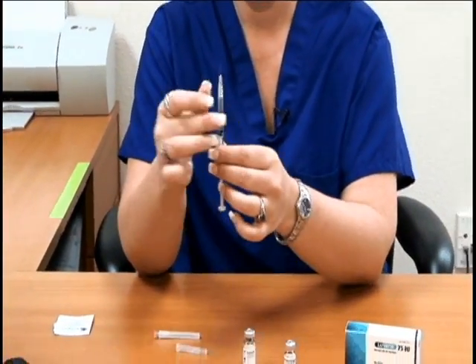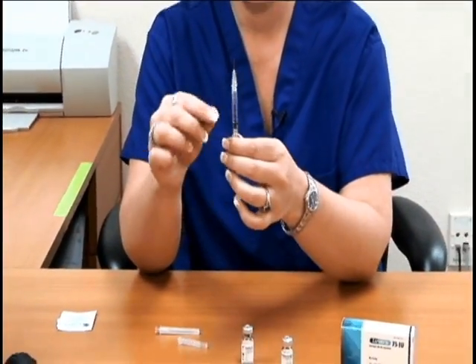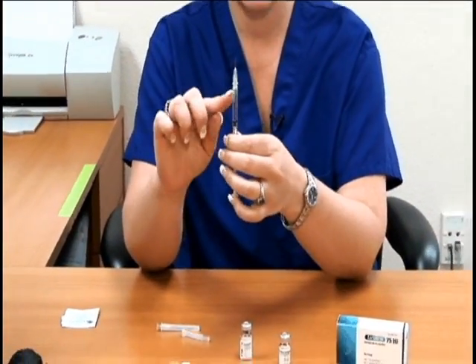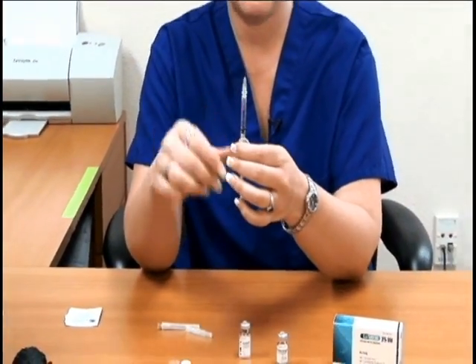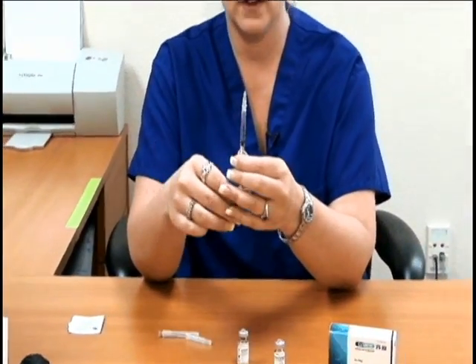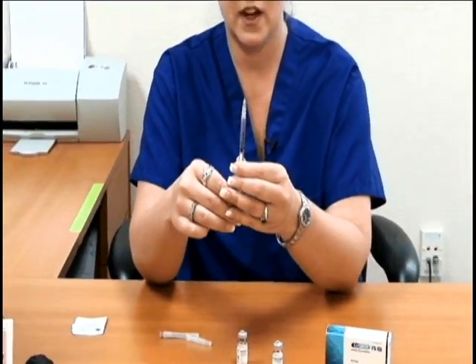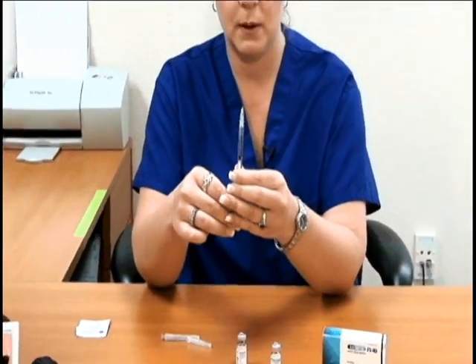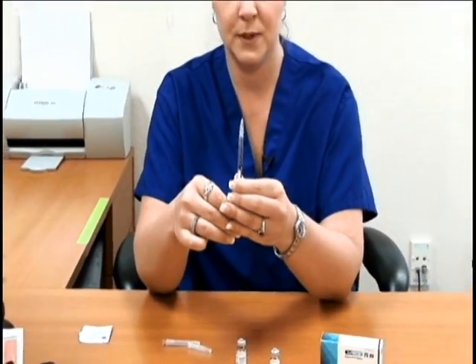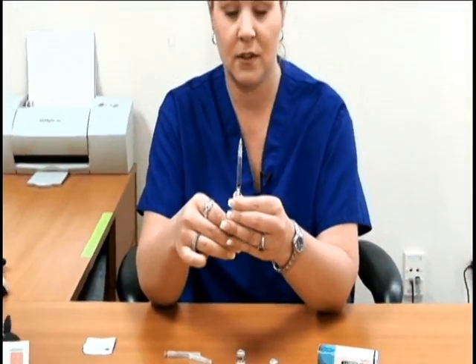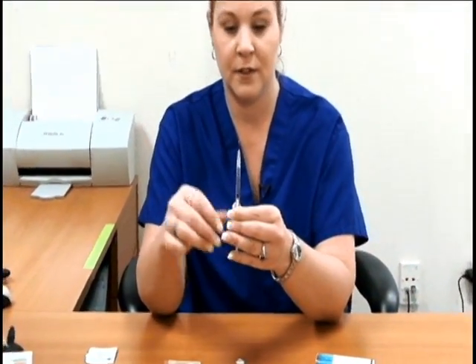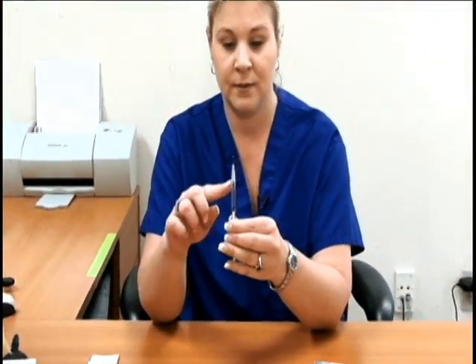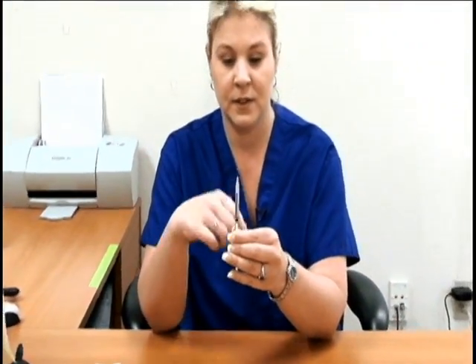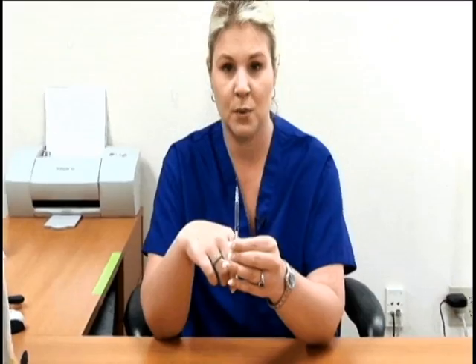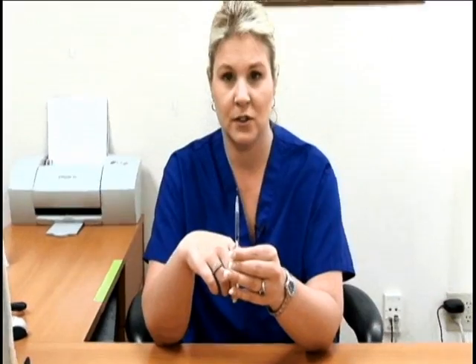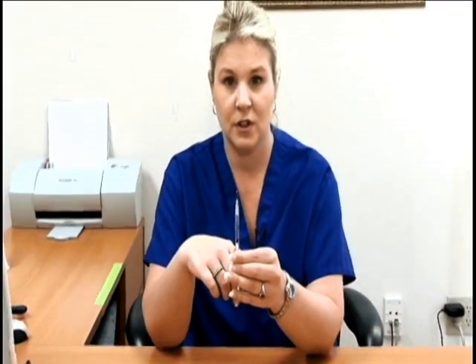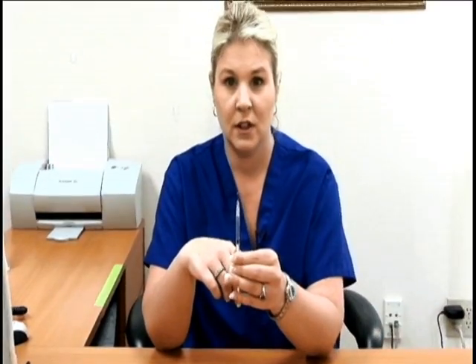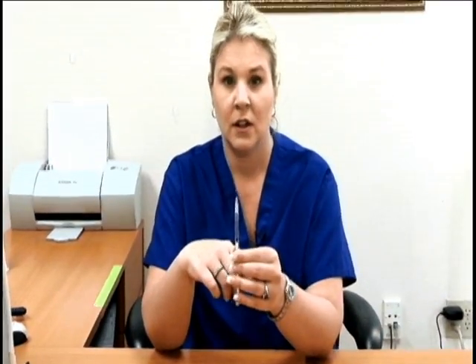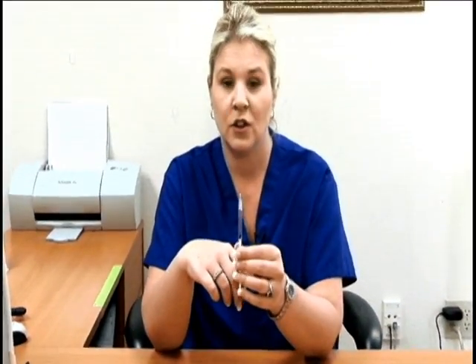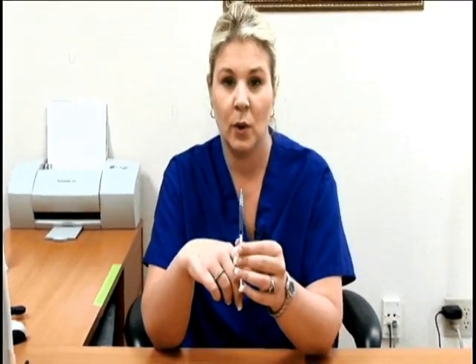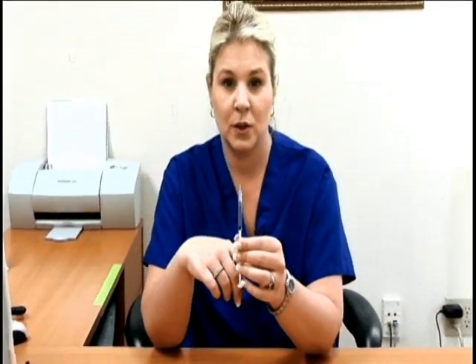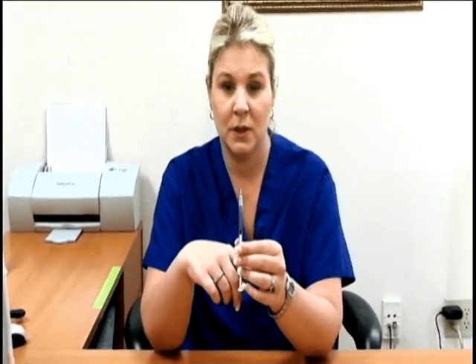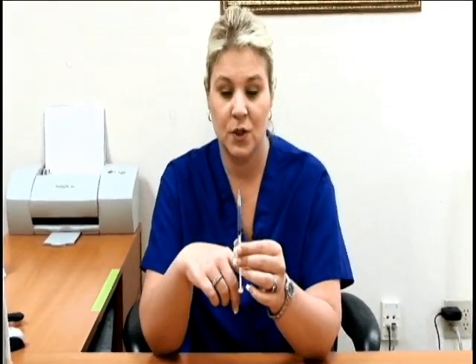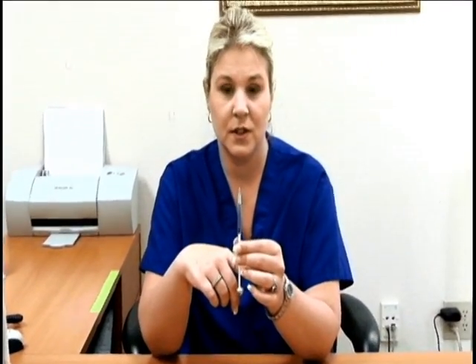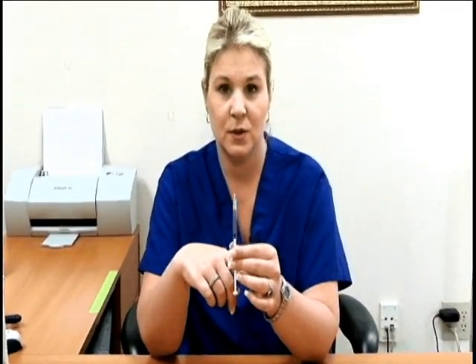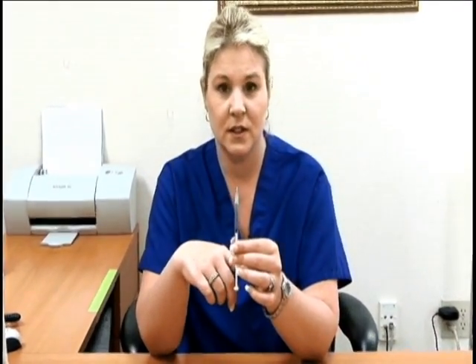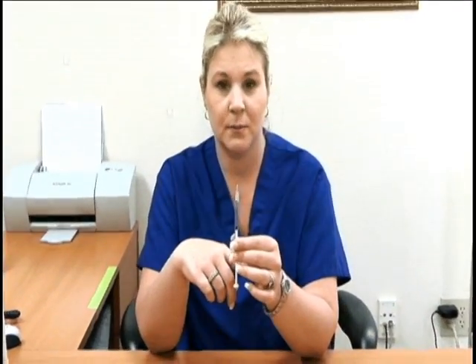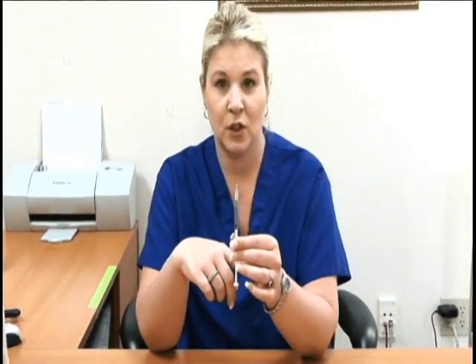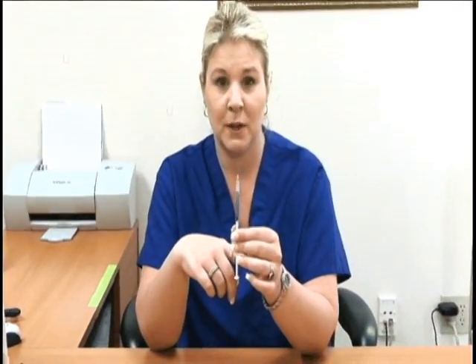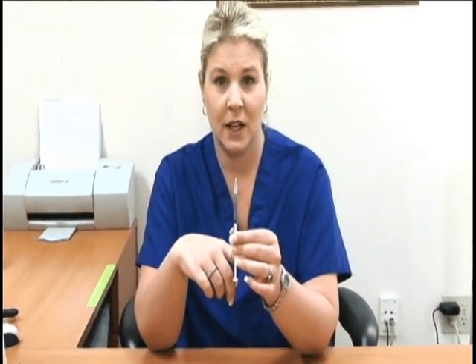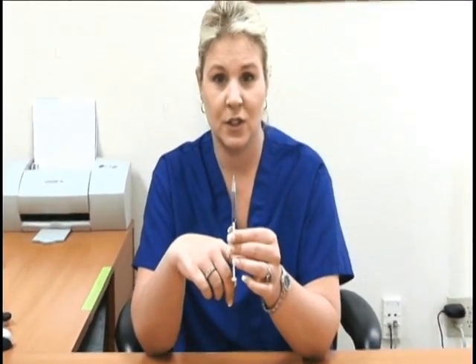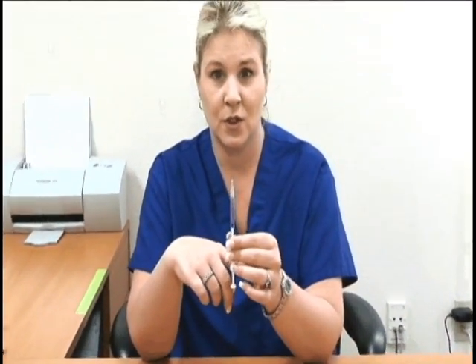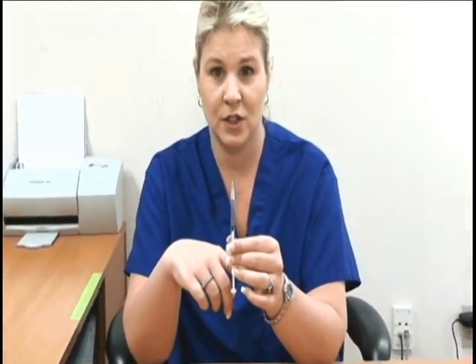Make sure you have all of the air bubbles out of the syringe and you're going to administer this using the sub-q medication instructions.